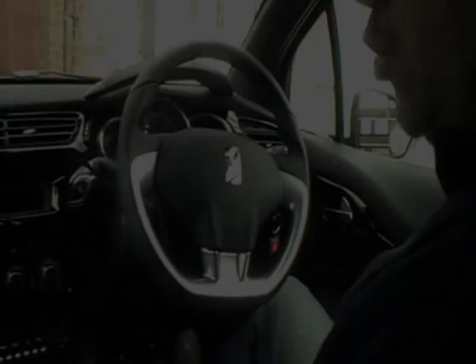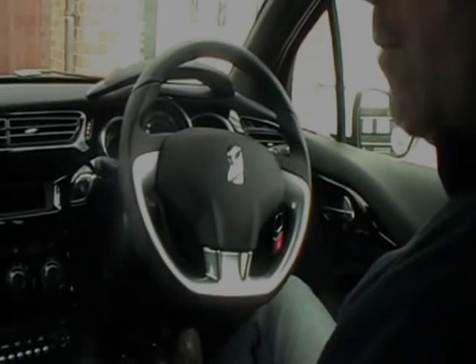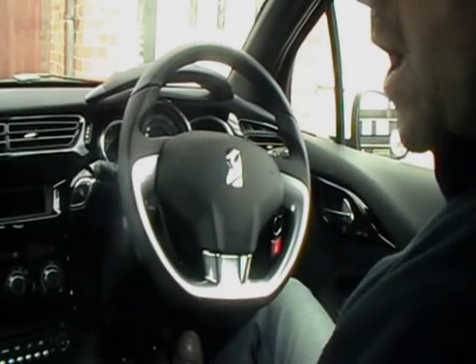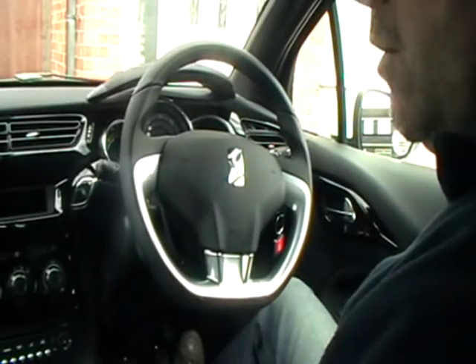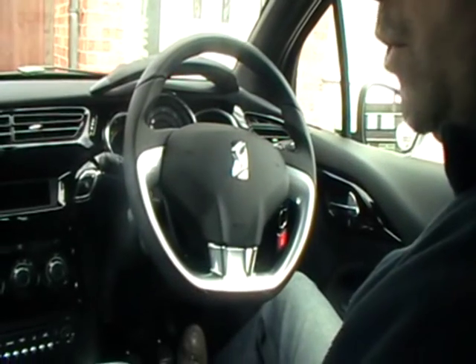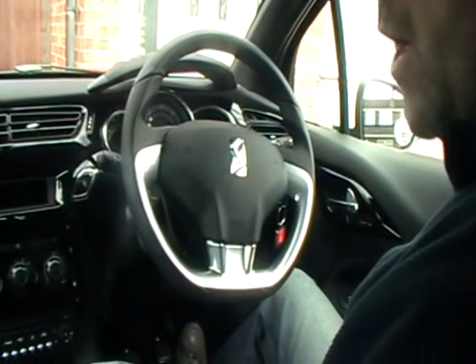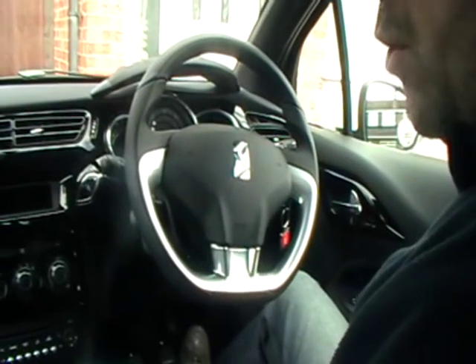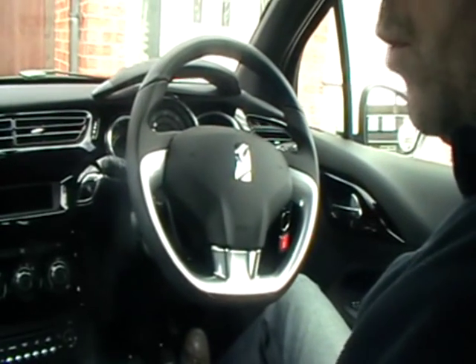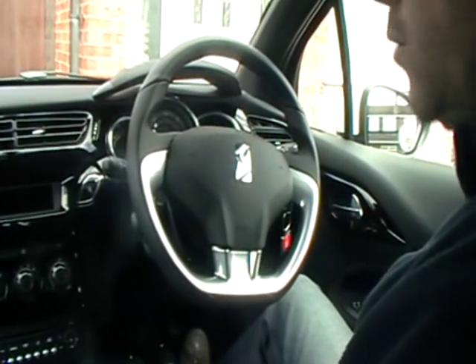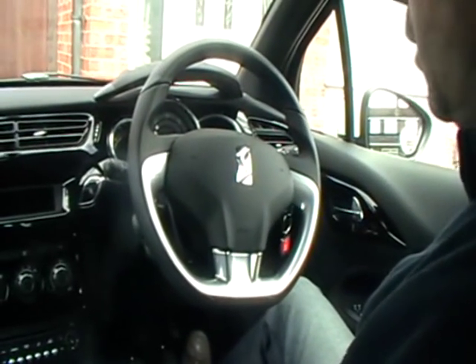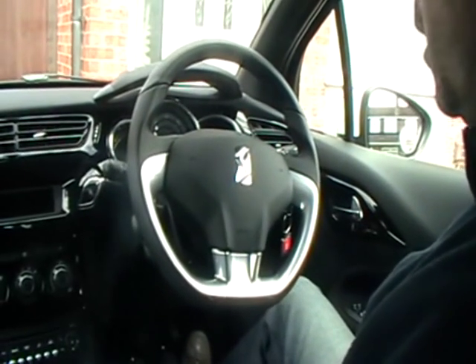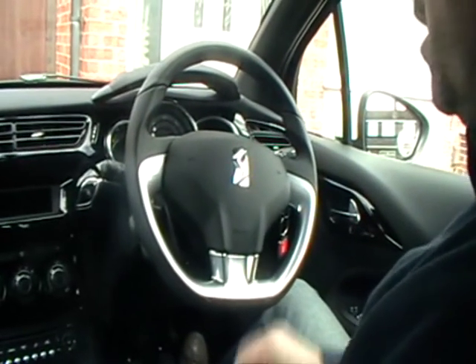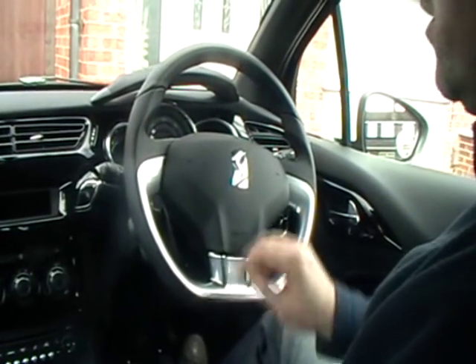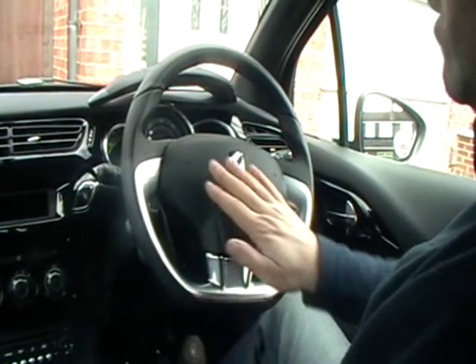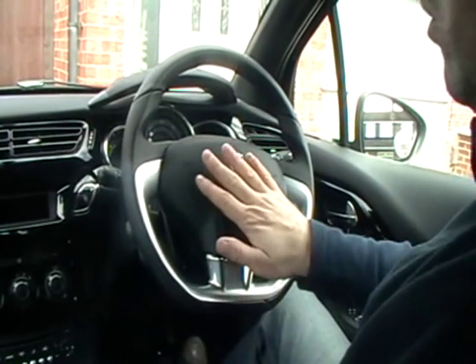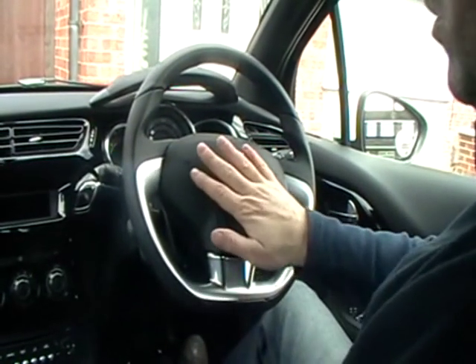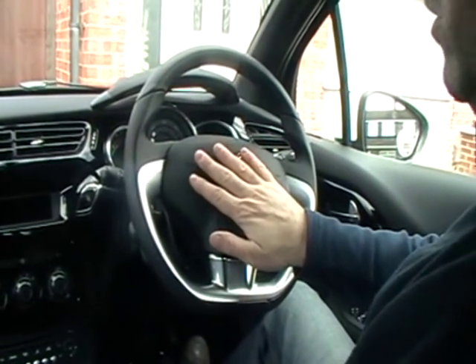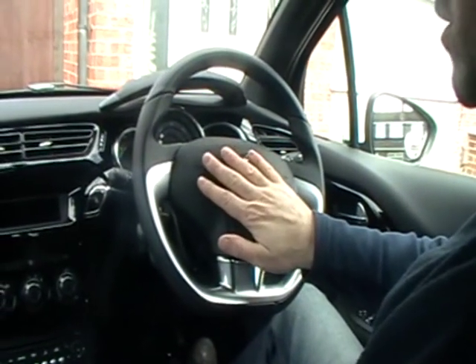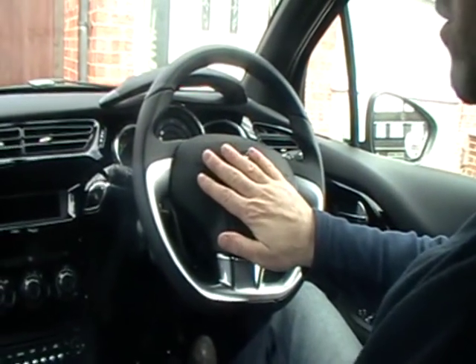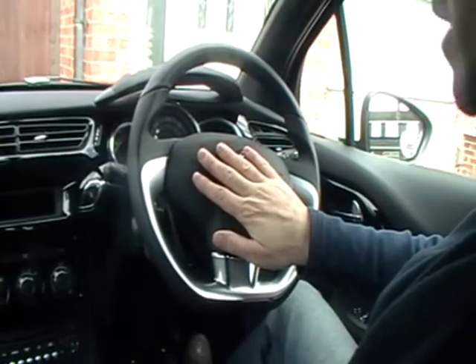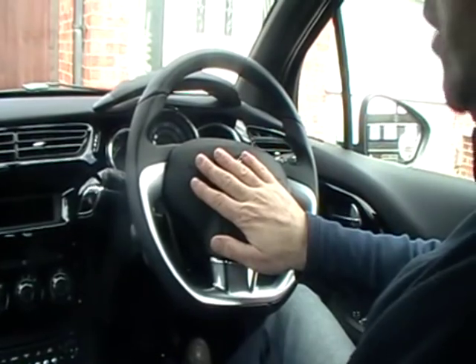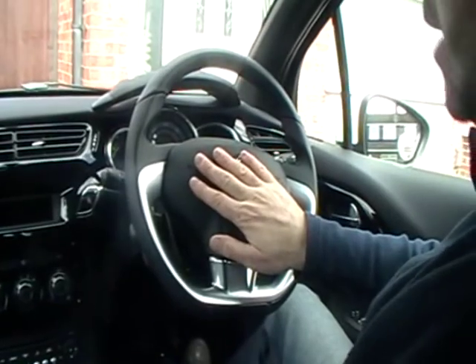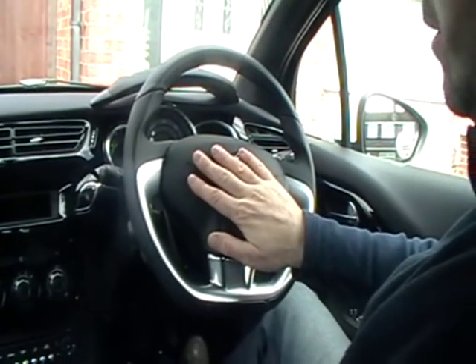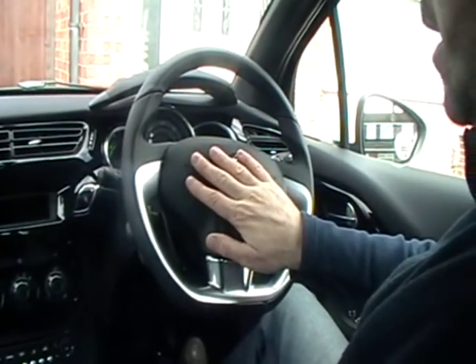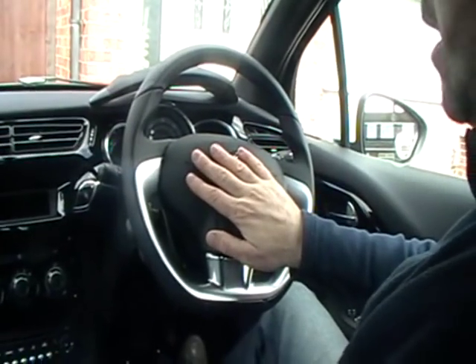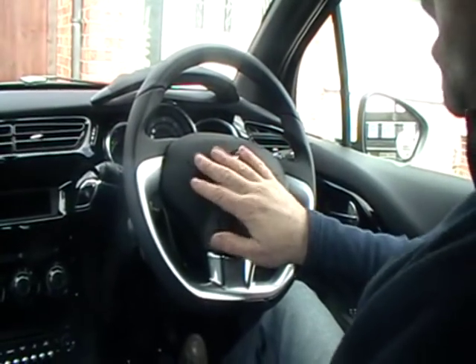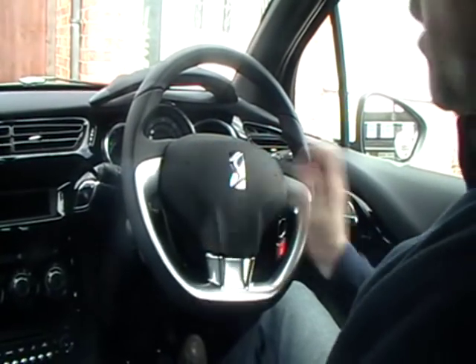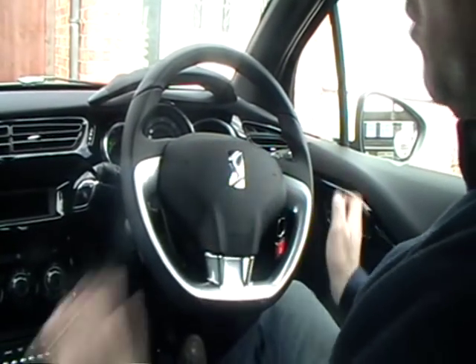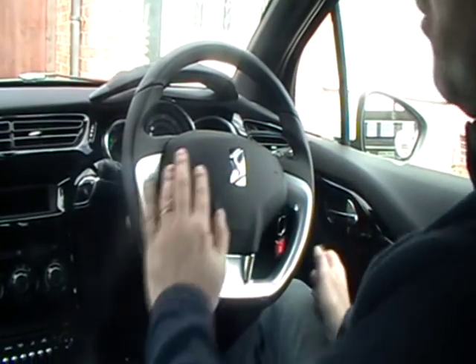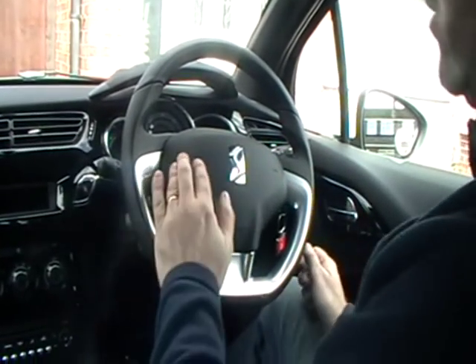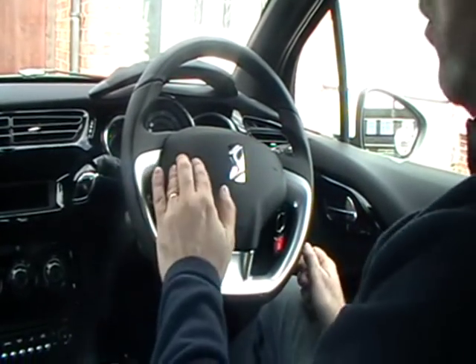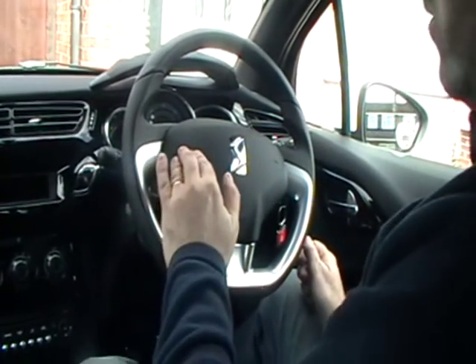Show me how you would check the horn is working. To check the horn, all you need to do is place your hand on it and press the horn.